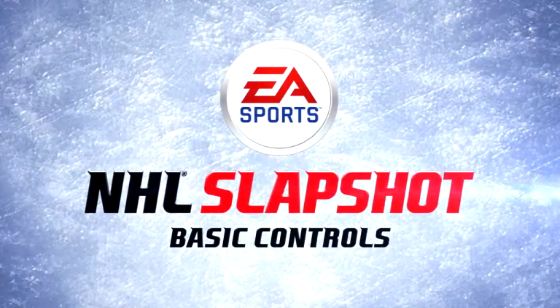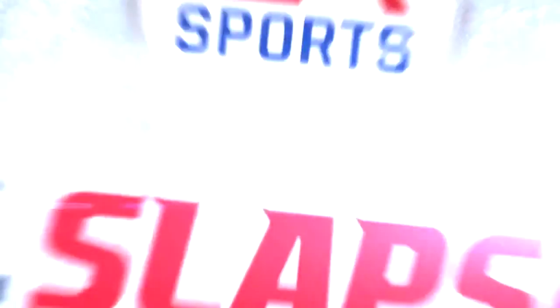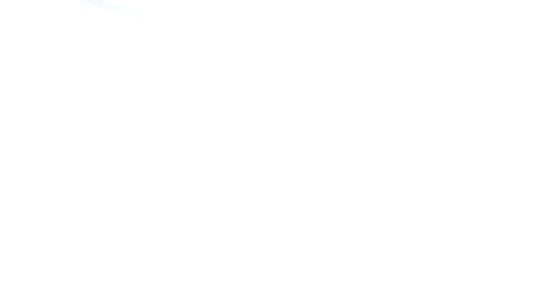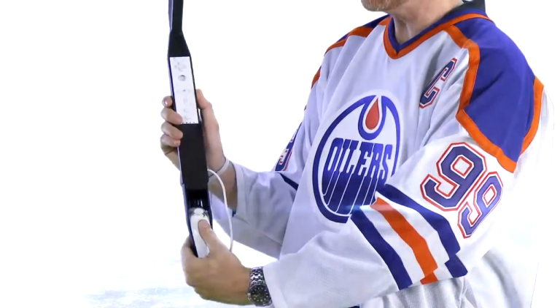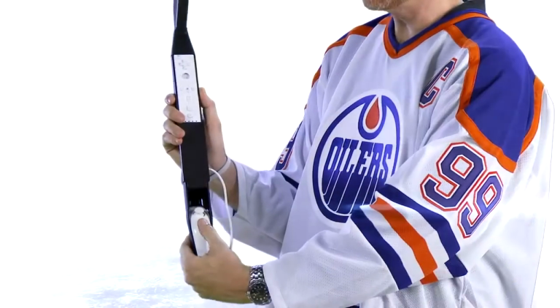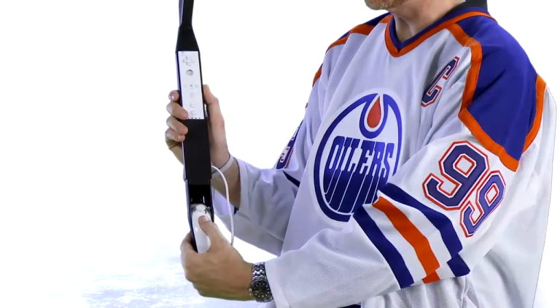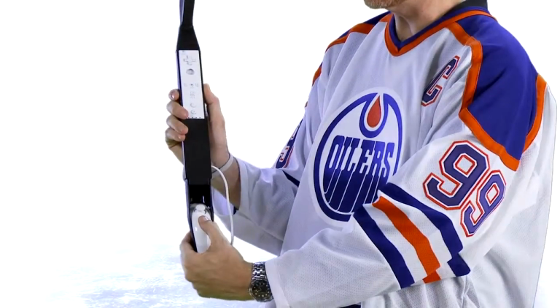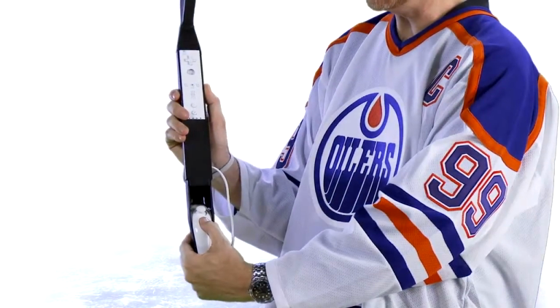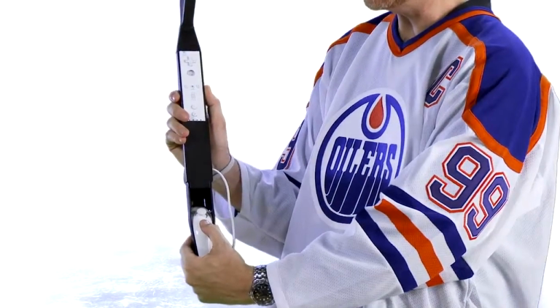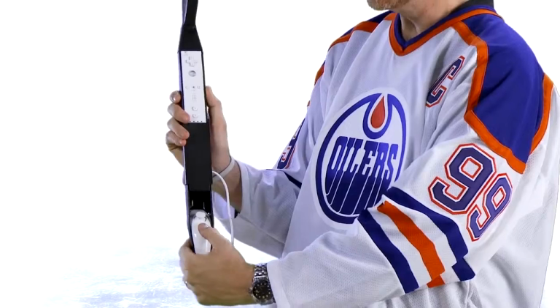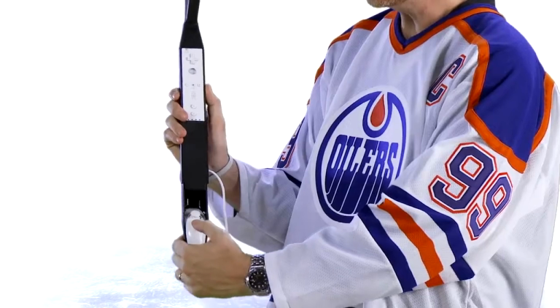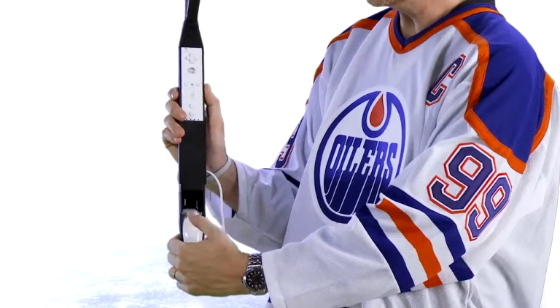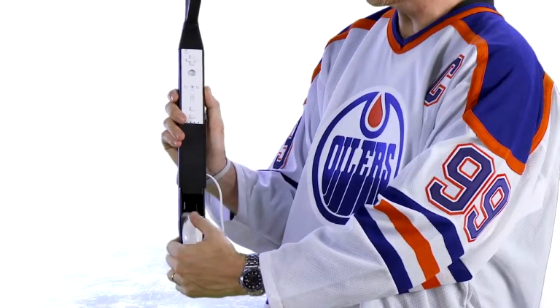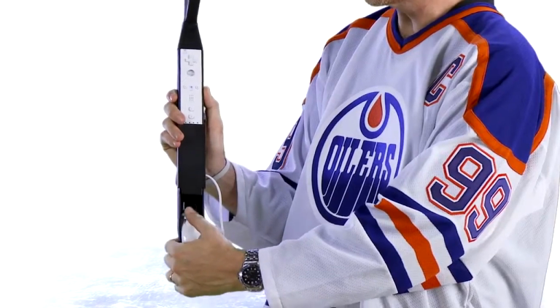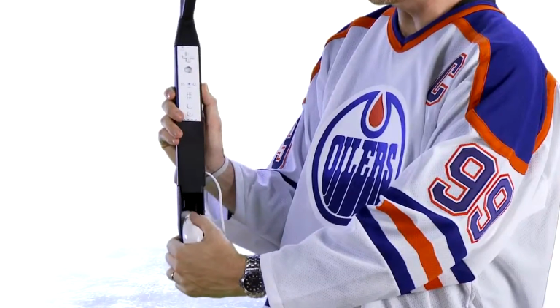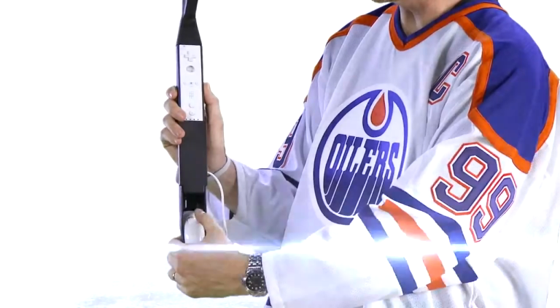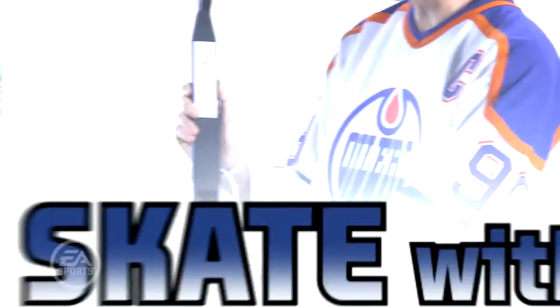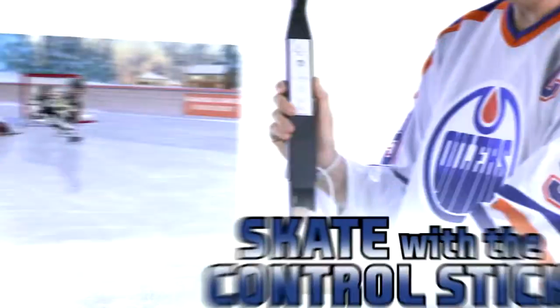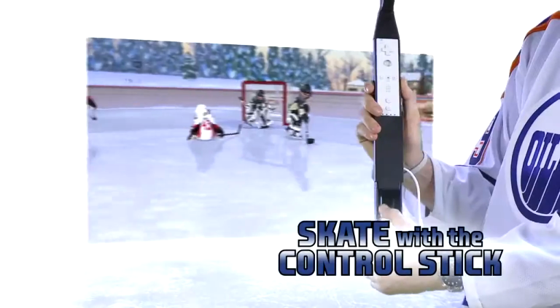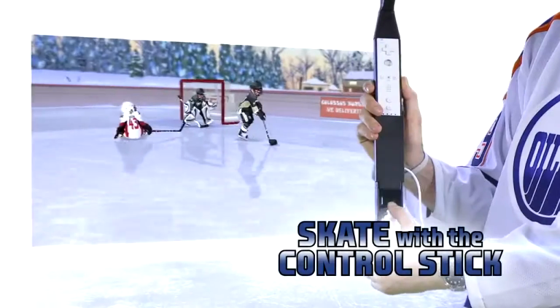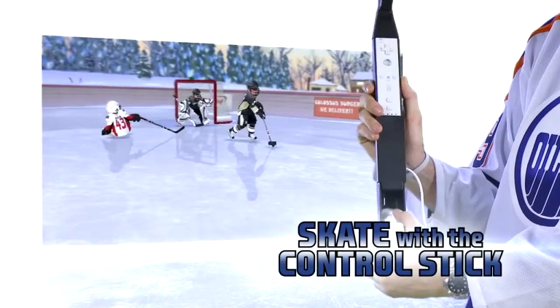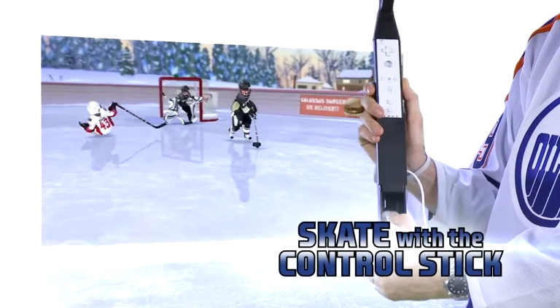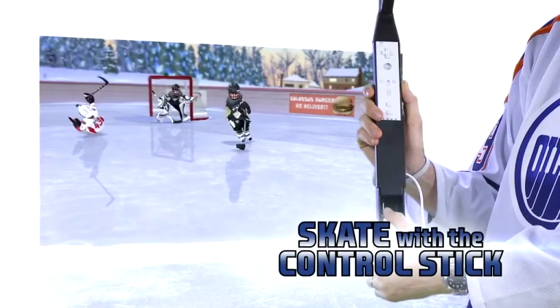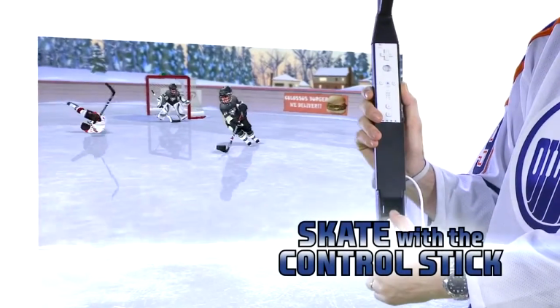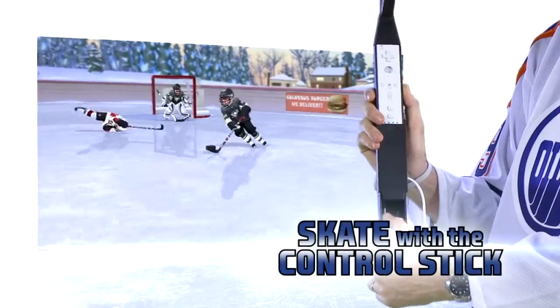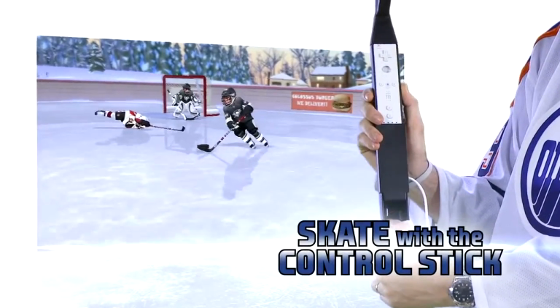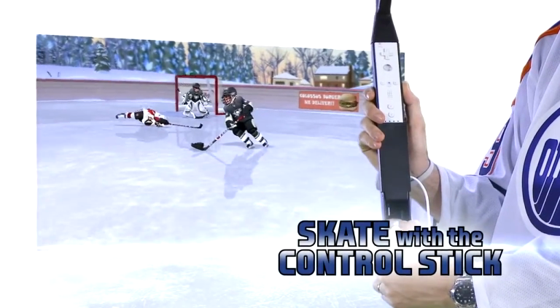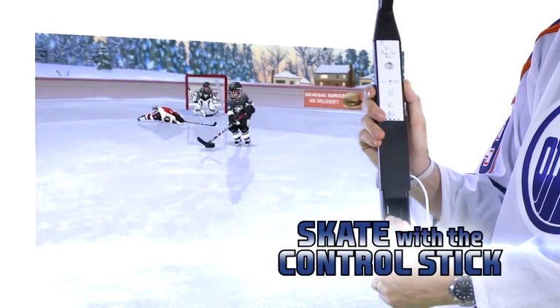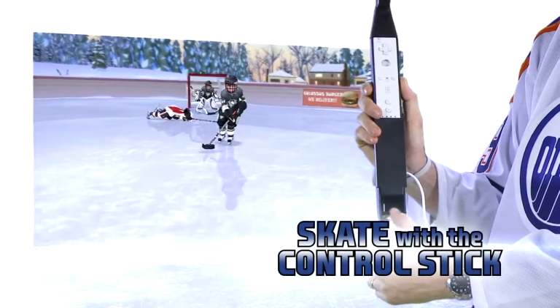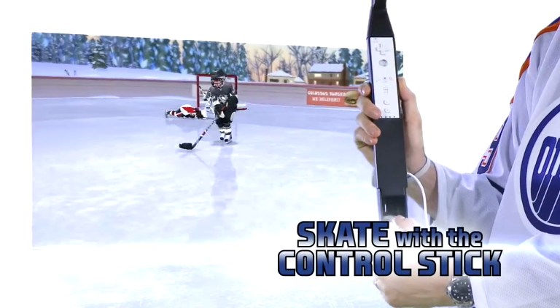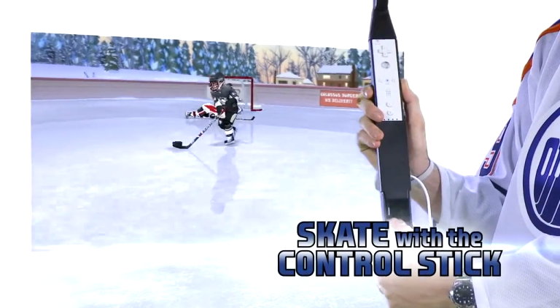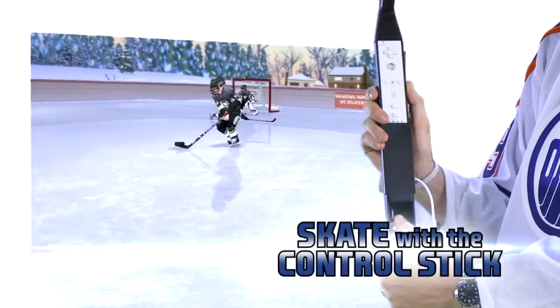To move your player around on the ice, just use the control stick found here. Use your thumb to control your player and move them around the ice.